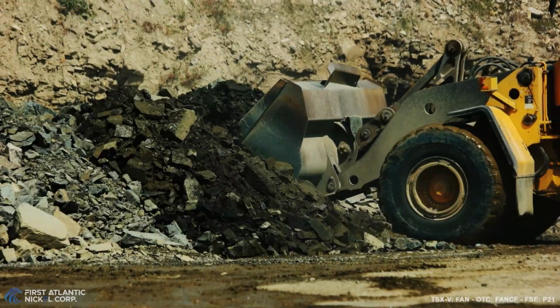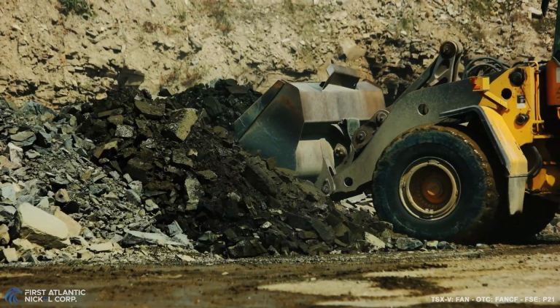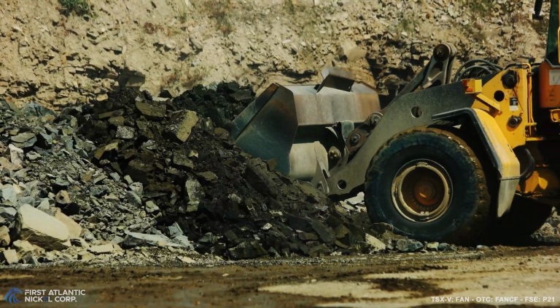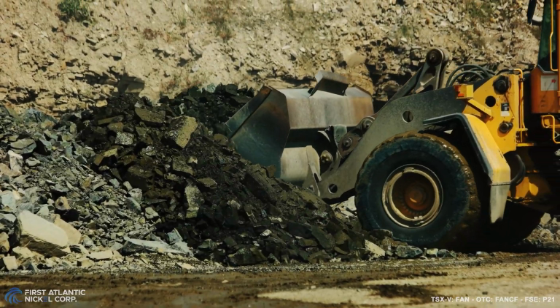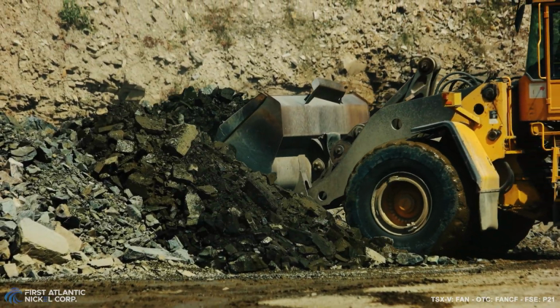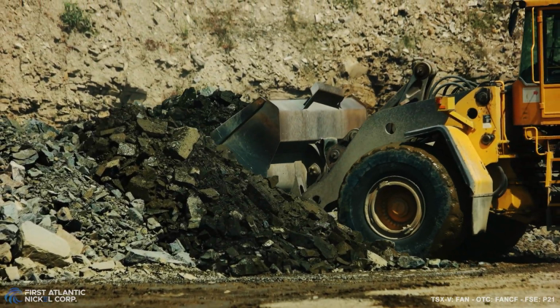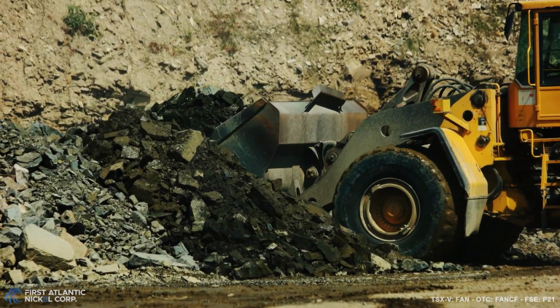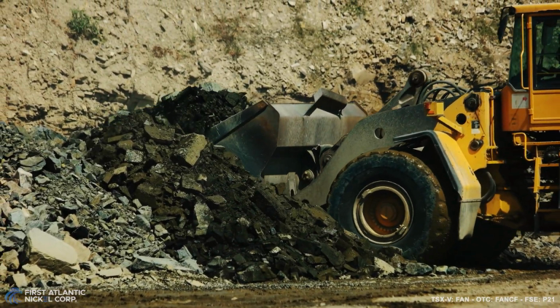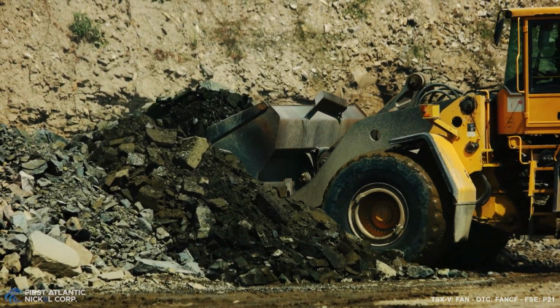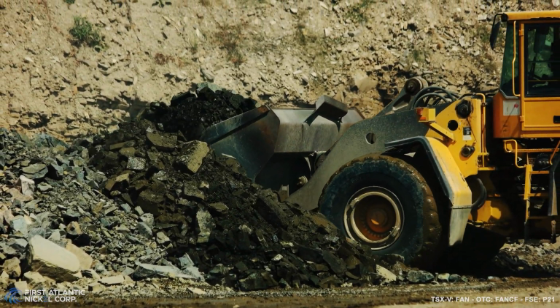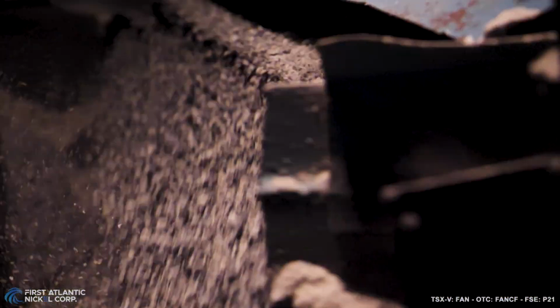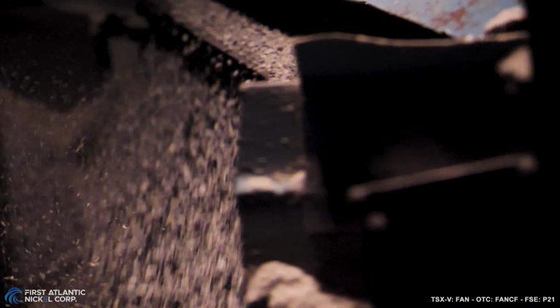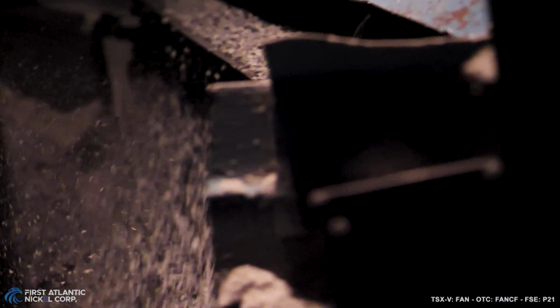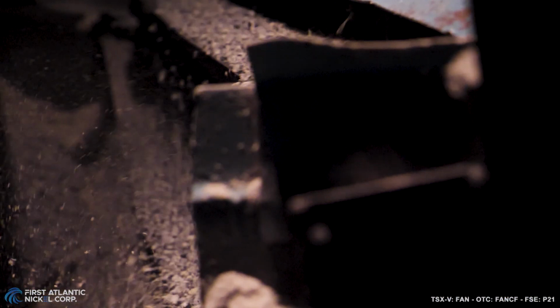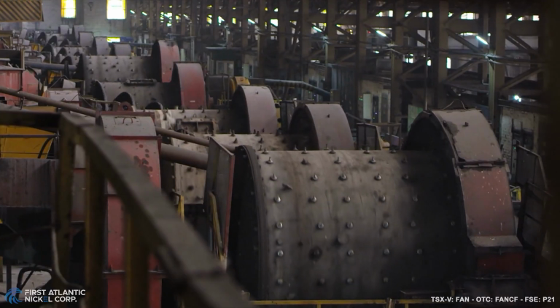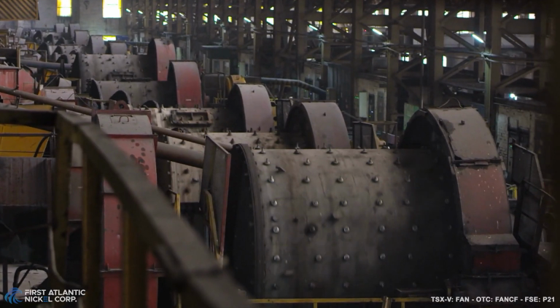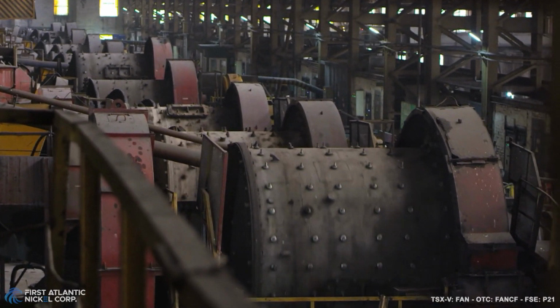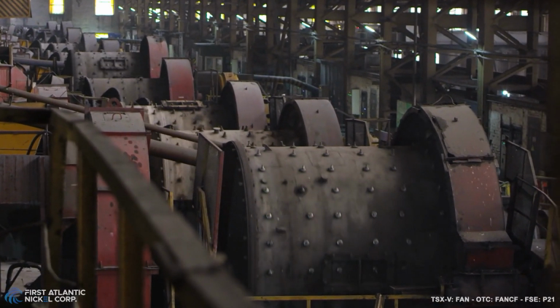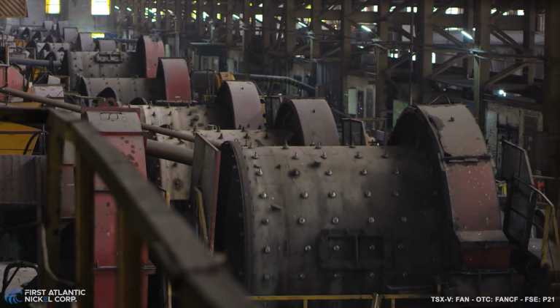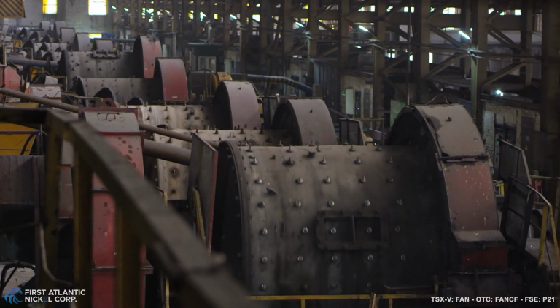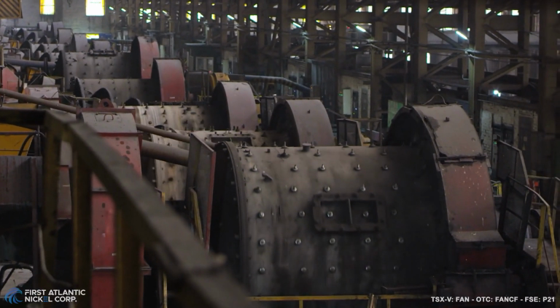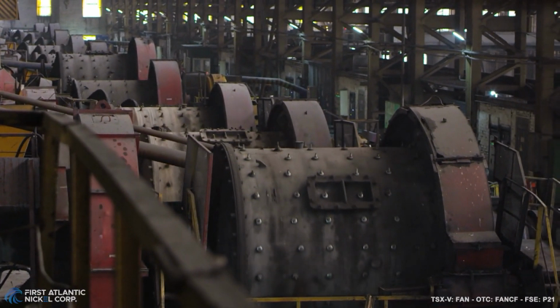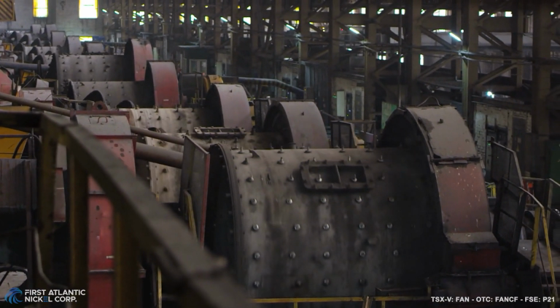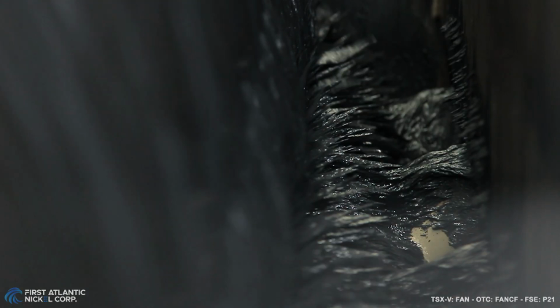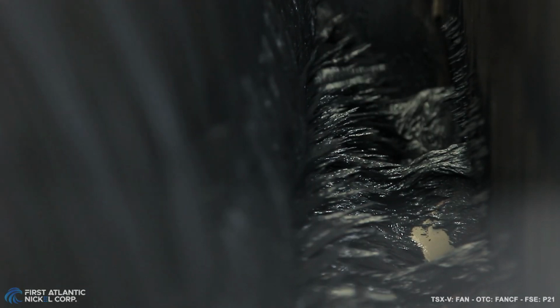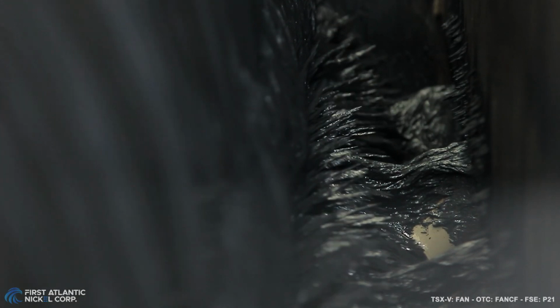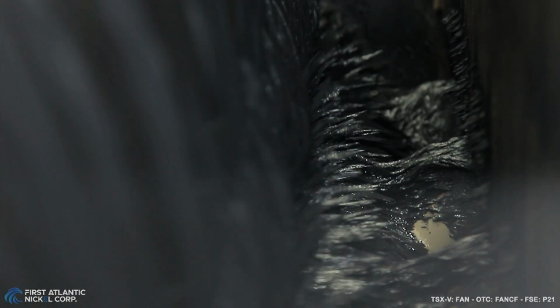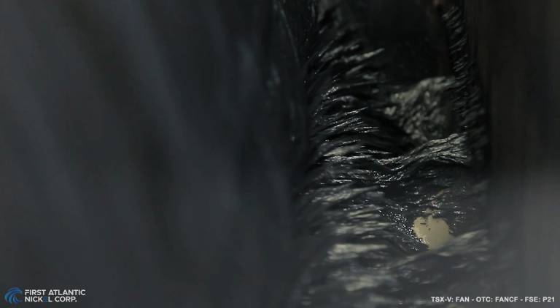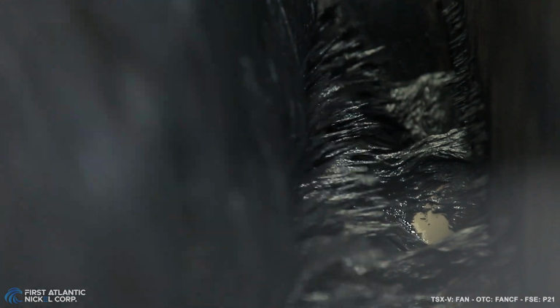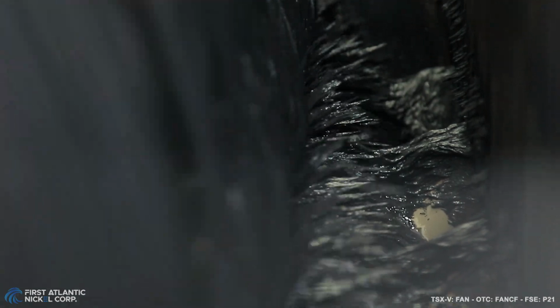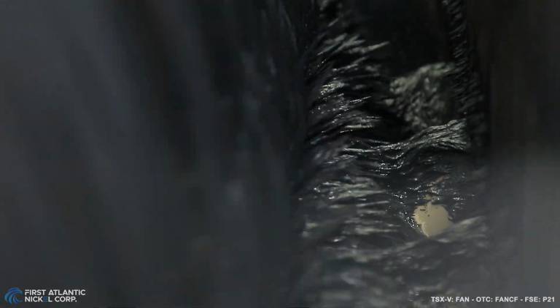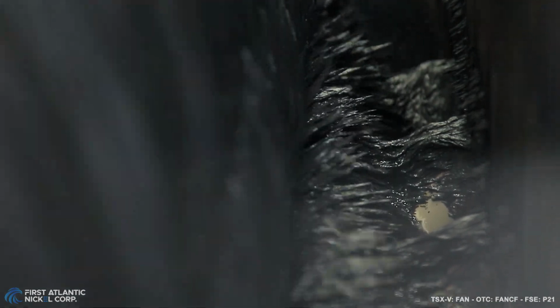That's part of the simple extraction process where you crush it, you grind it, and you use magnets to essentially concentrate it.